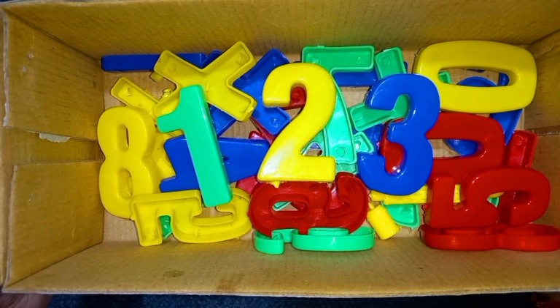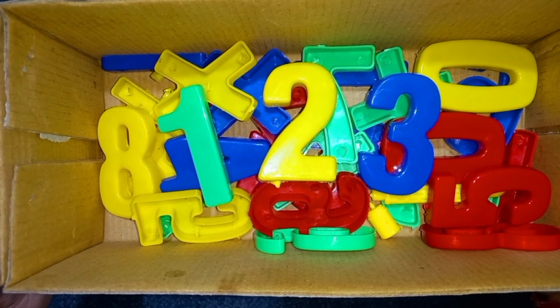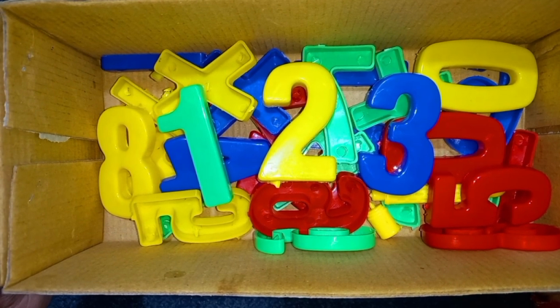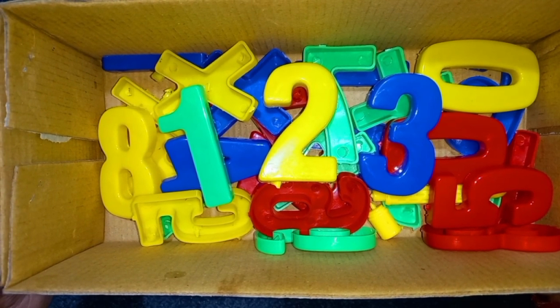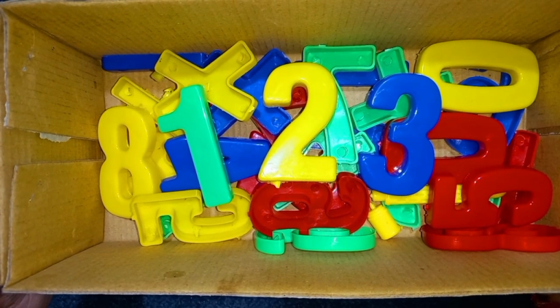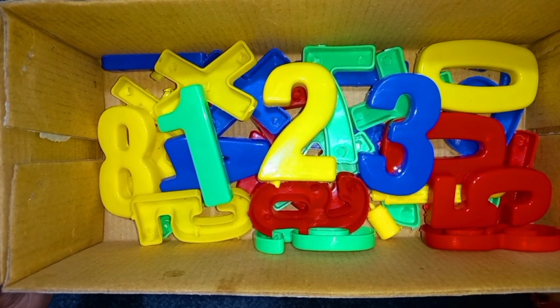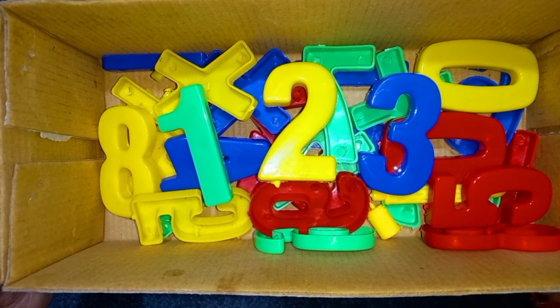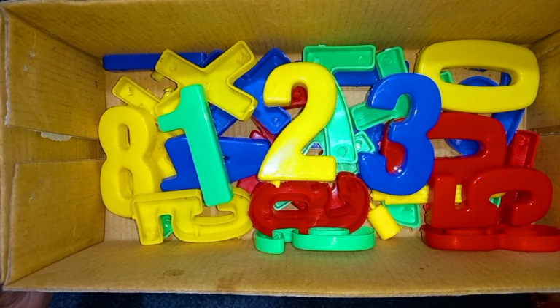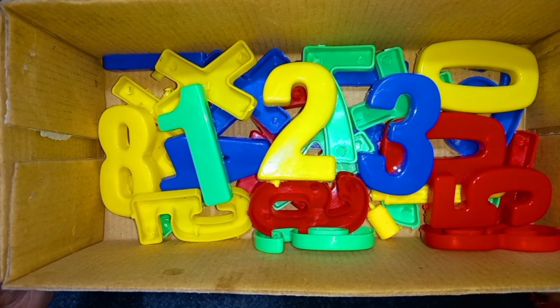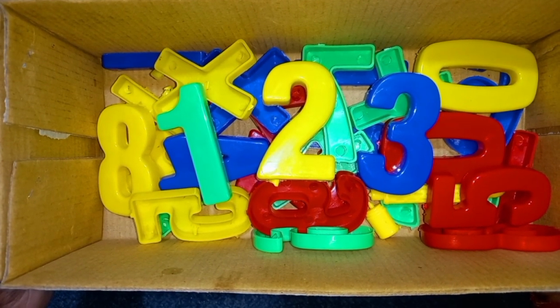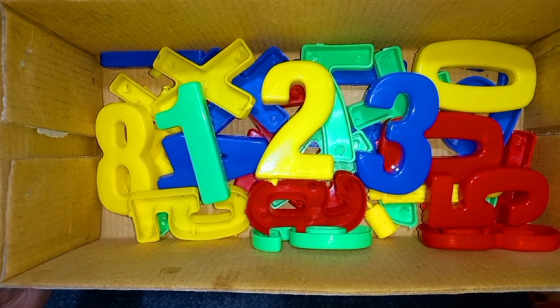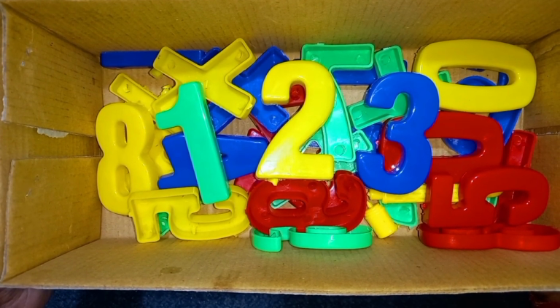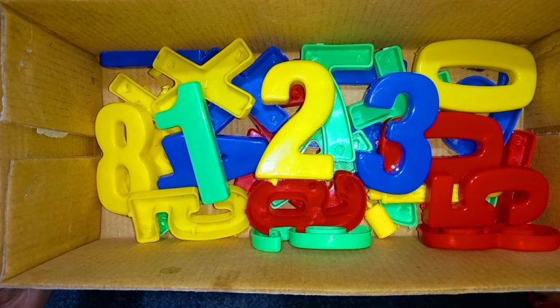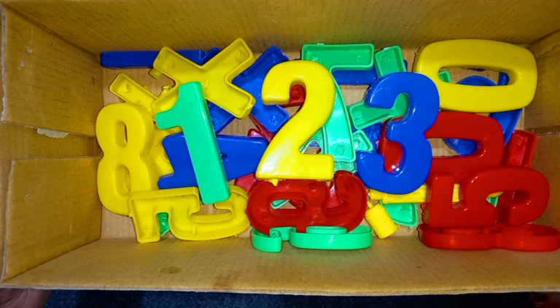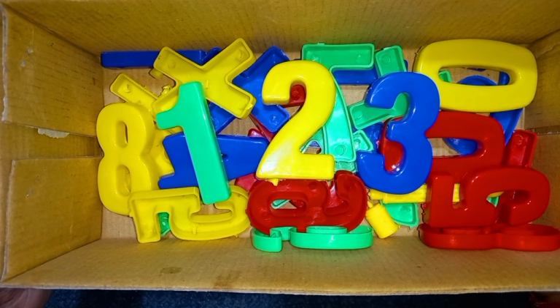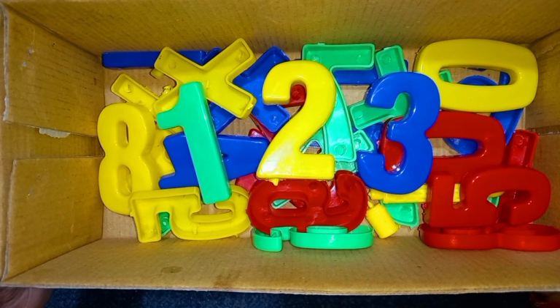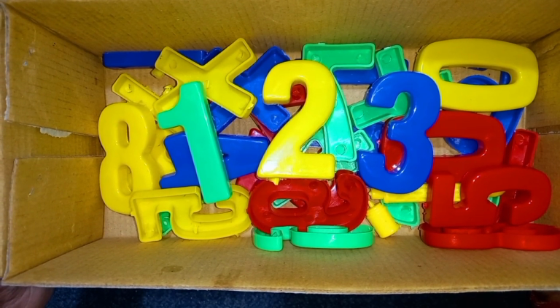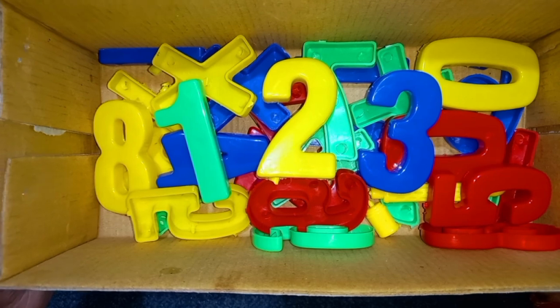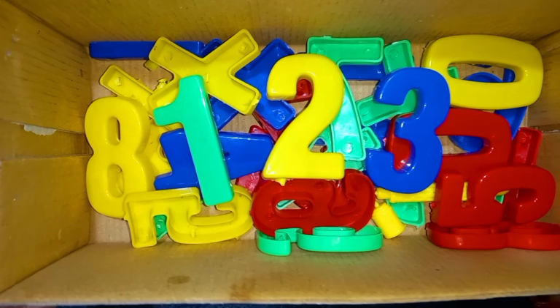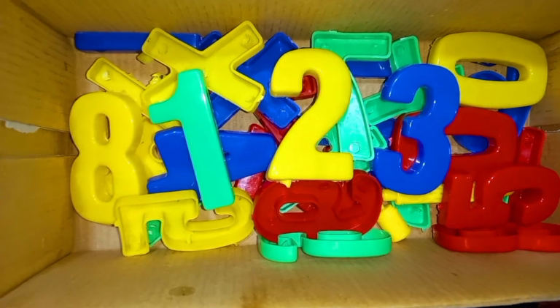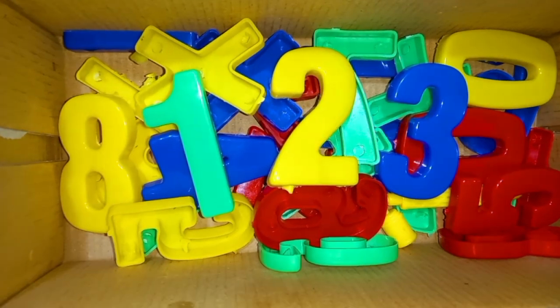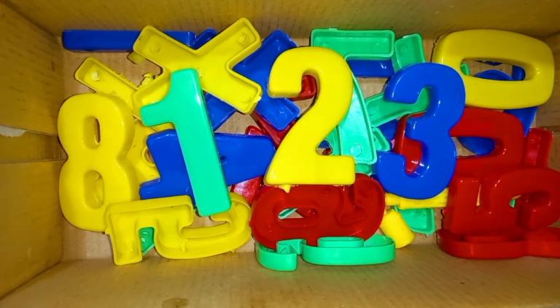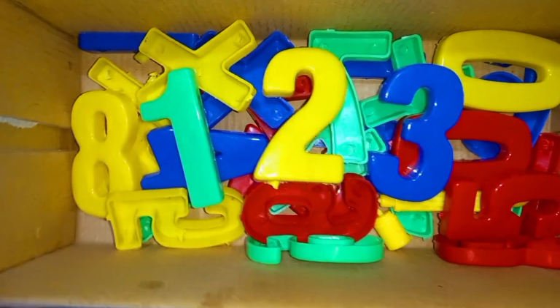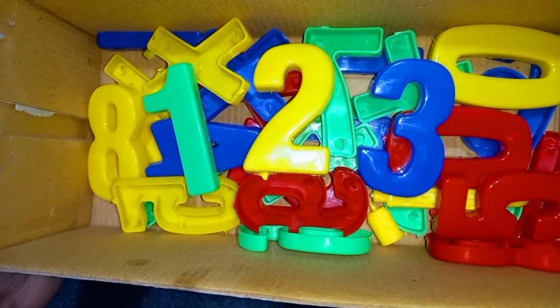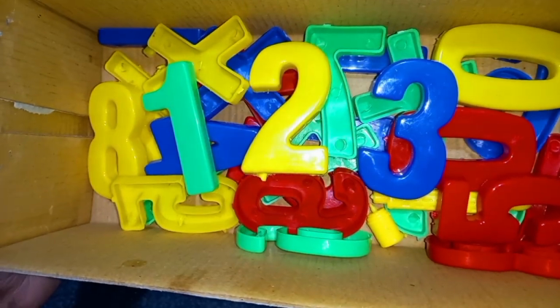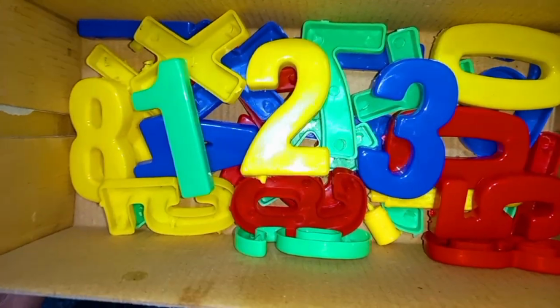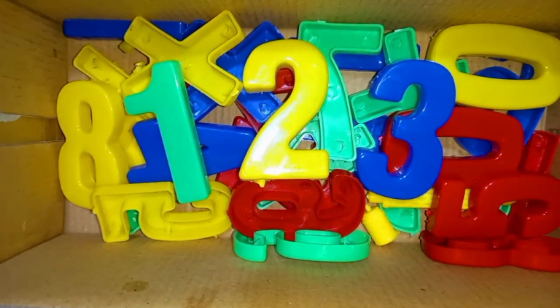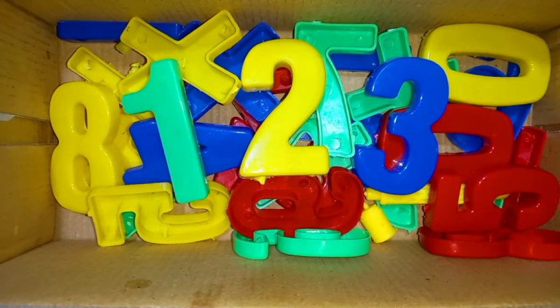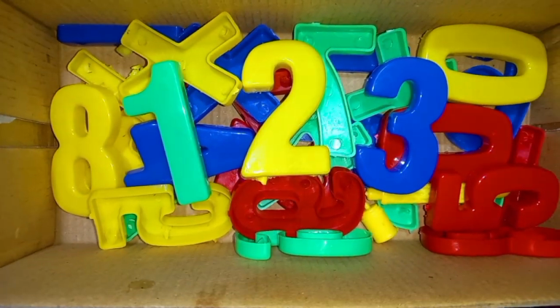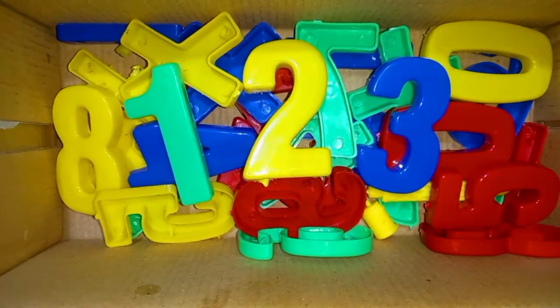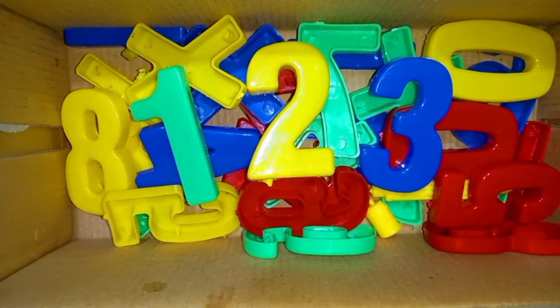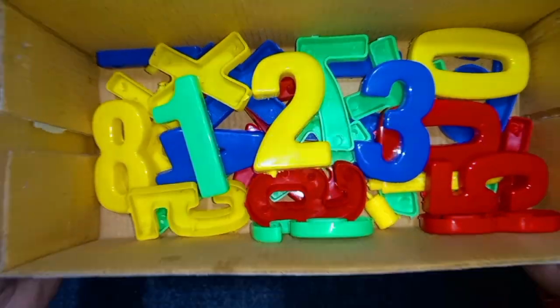Today we'll learn one, two, three numbers. Green color, yellow color, blue color.